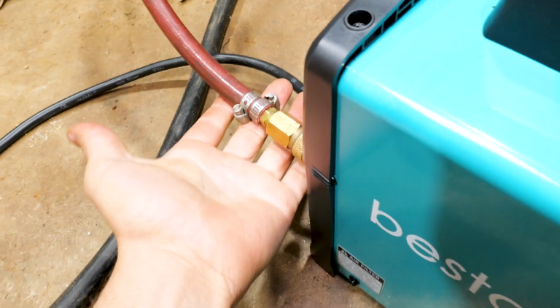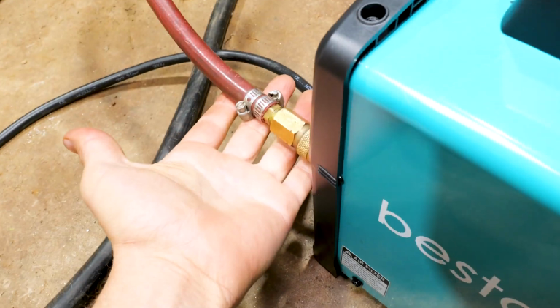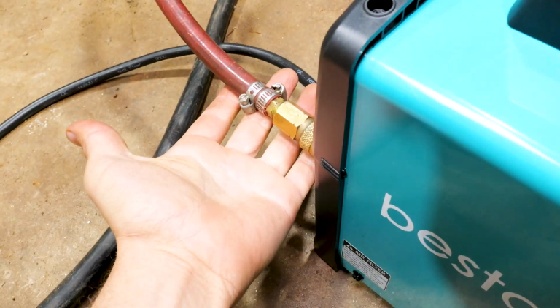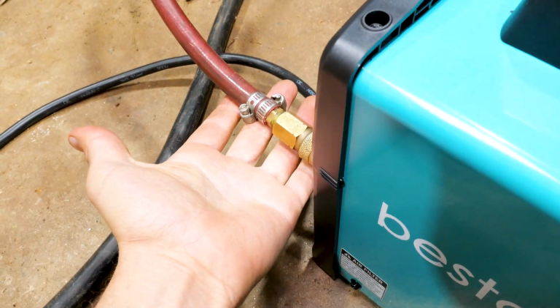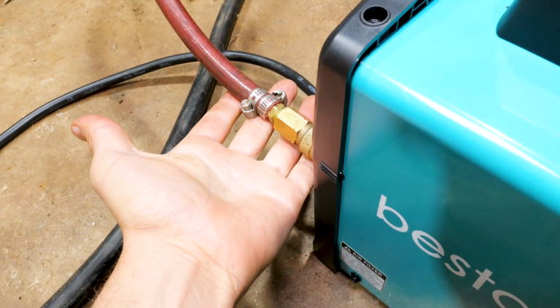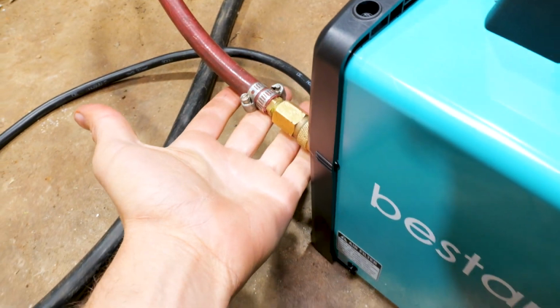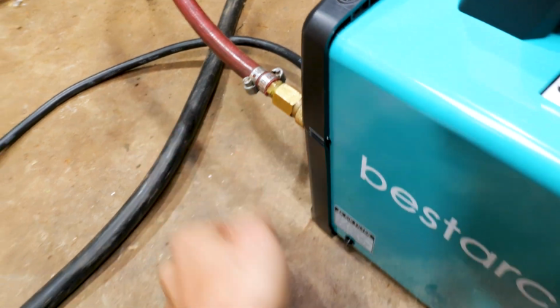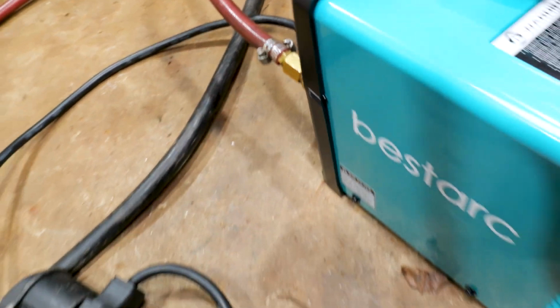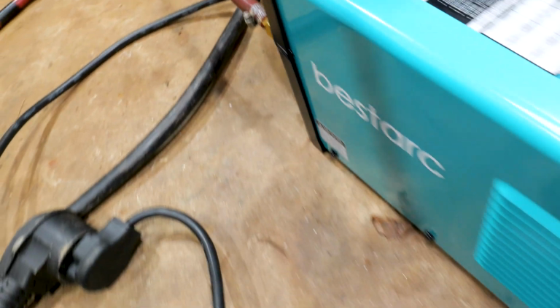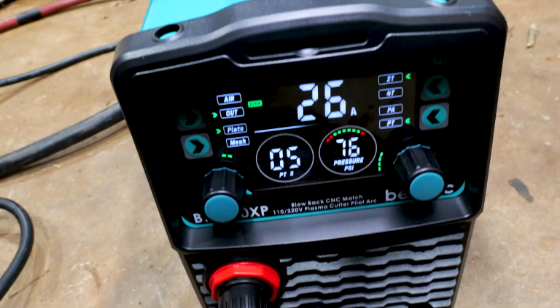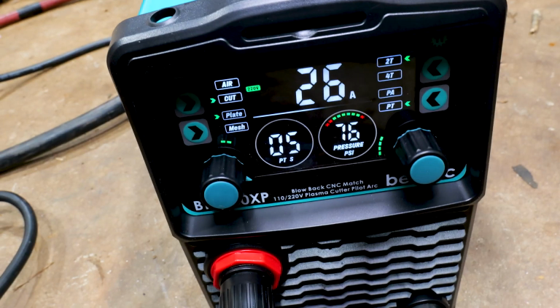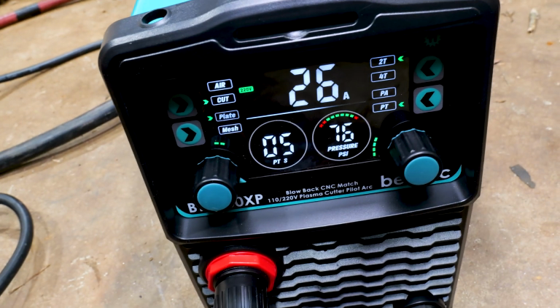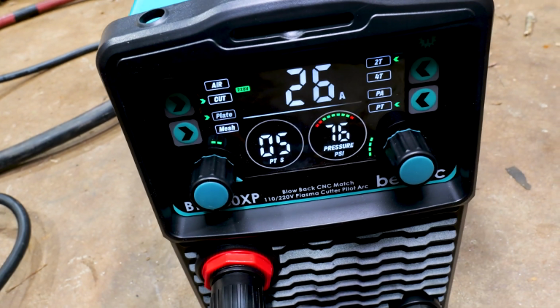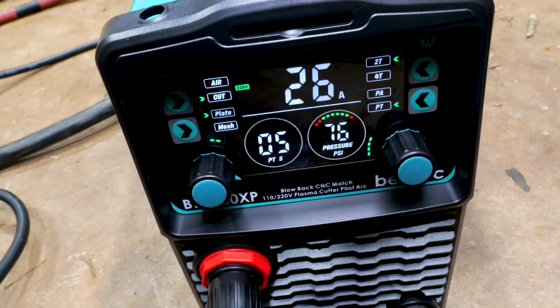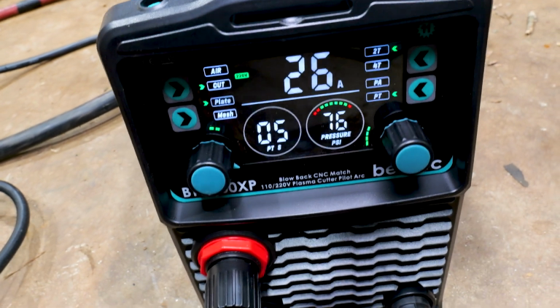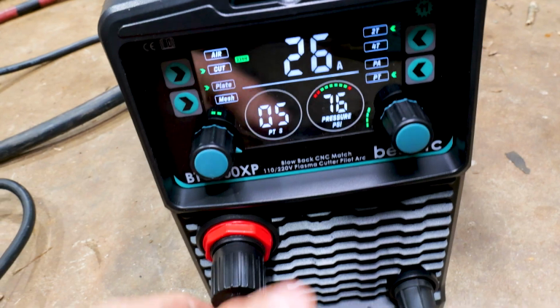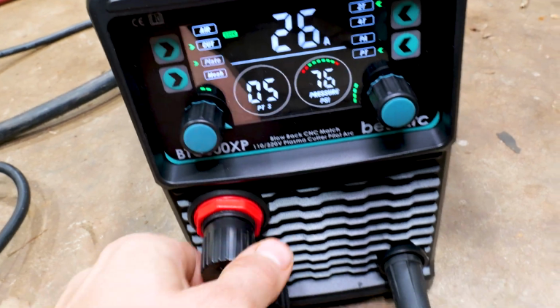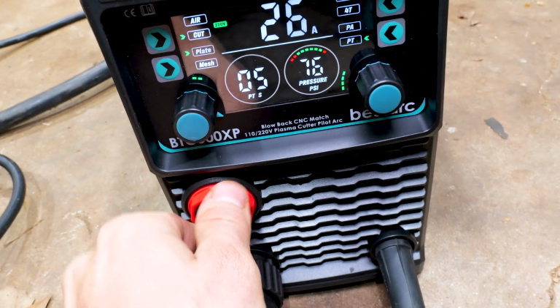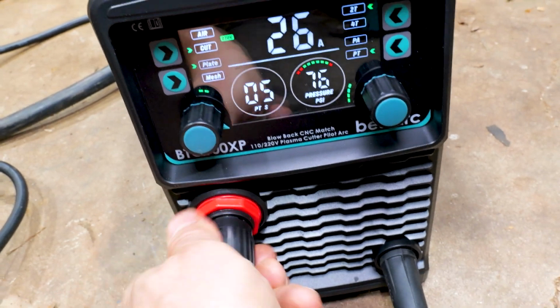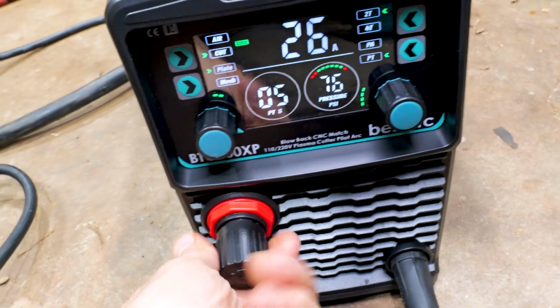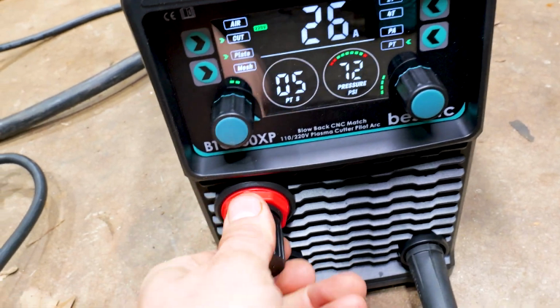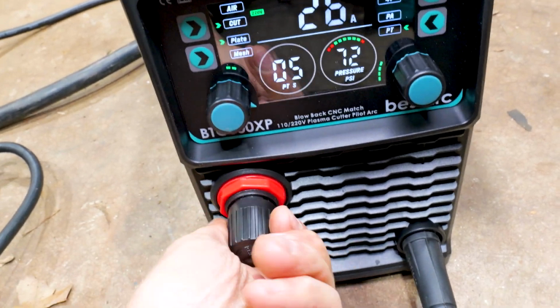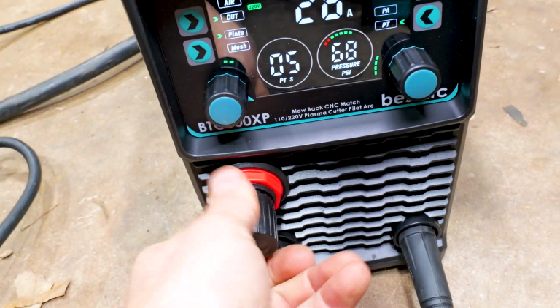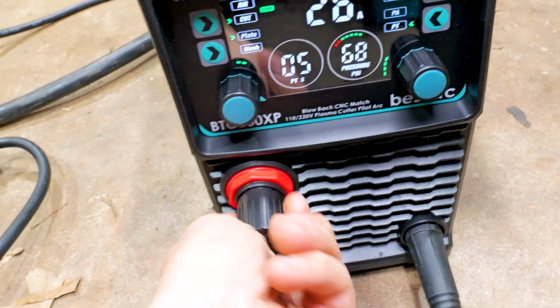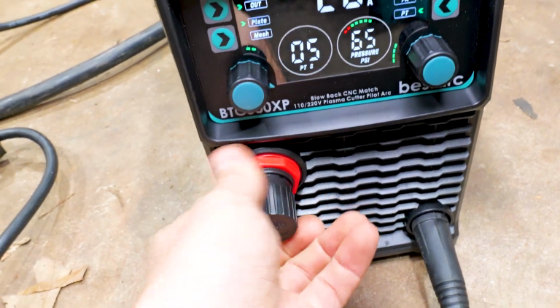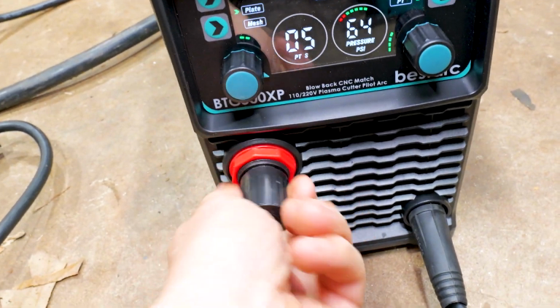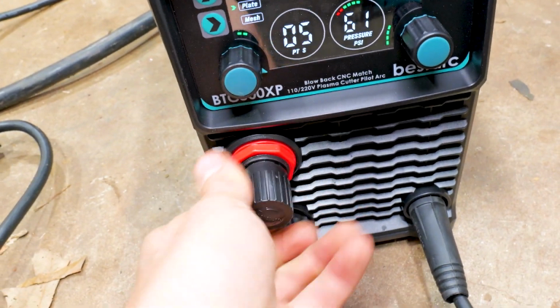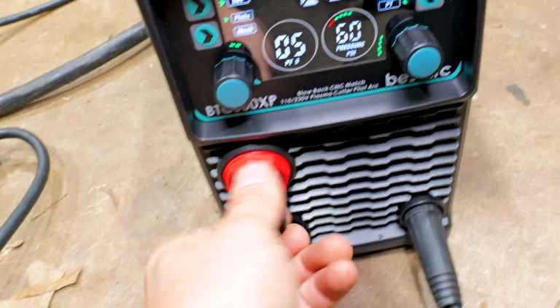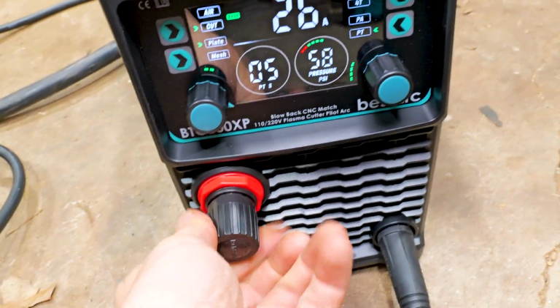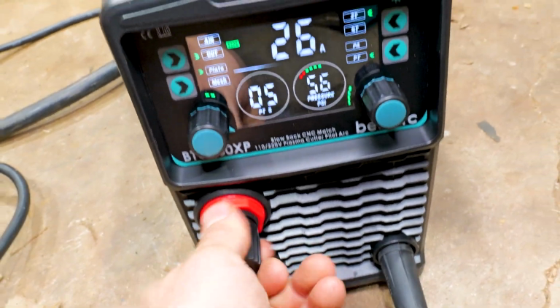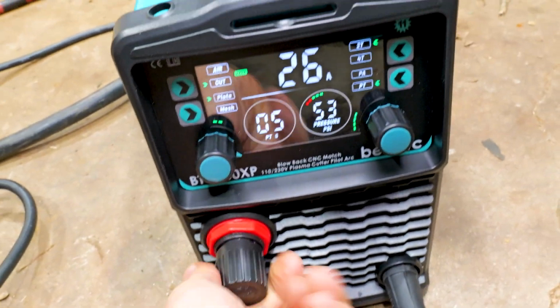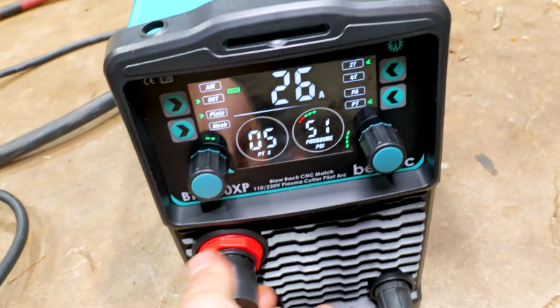Got my air hooked in the back, got it plugged up, adjust the air right here — we'll be ready to cut.